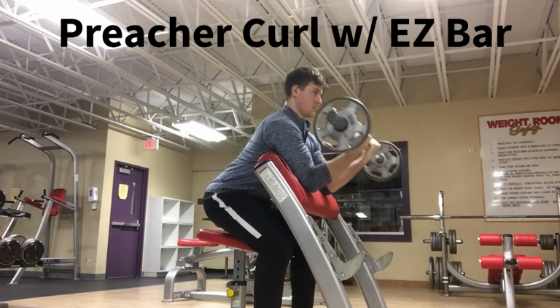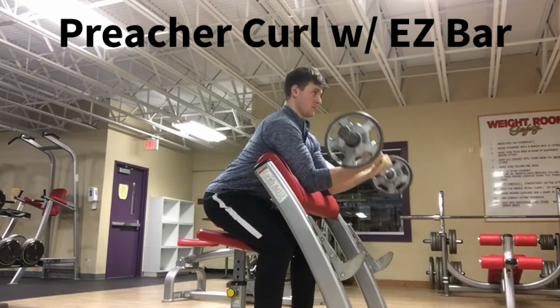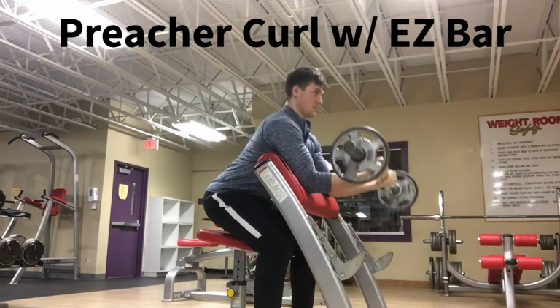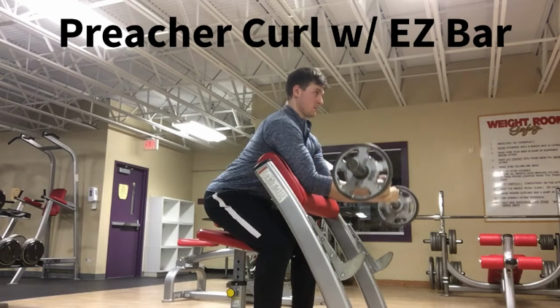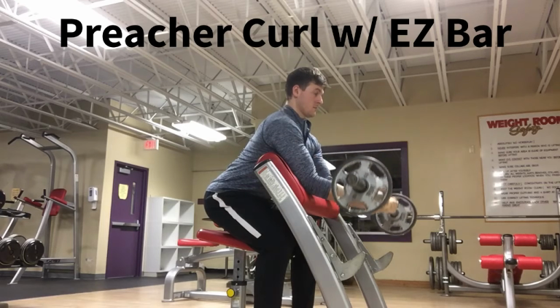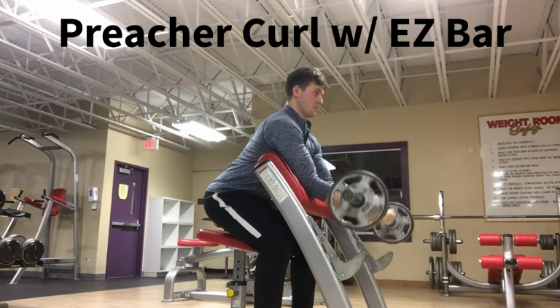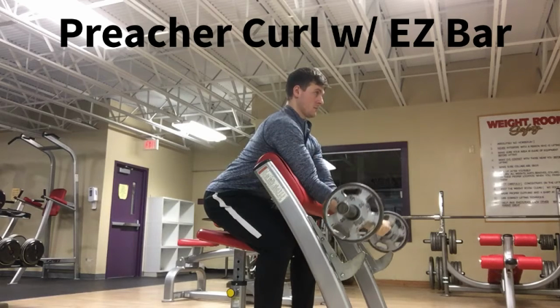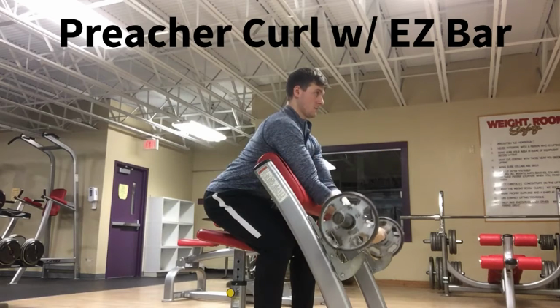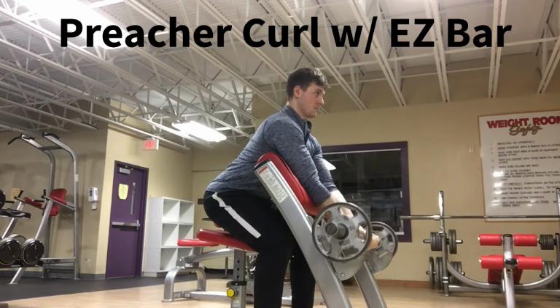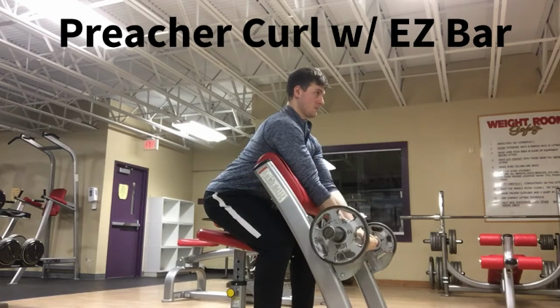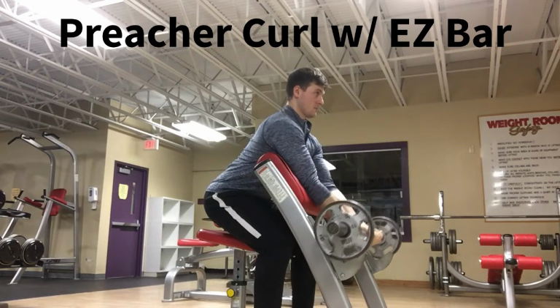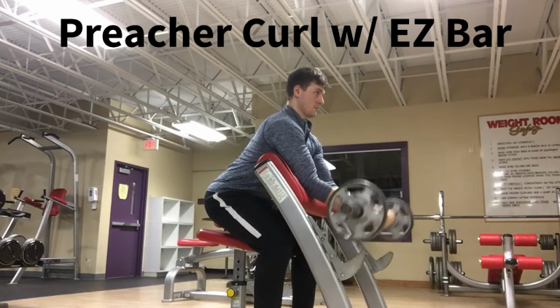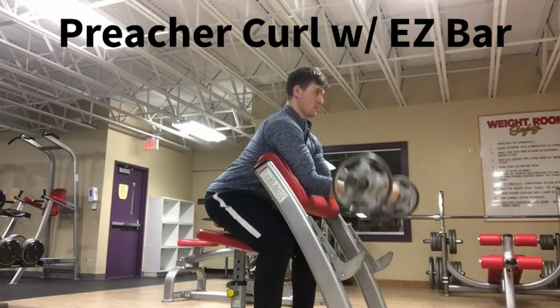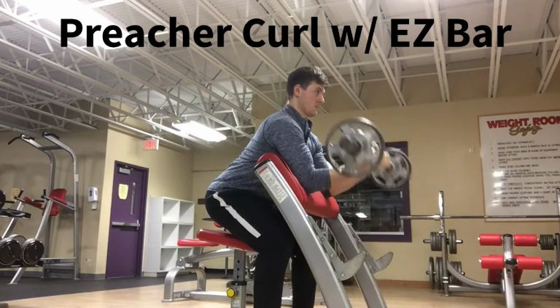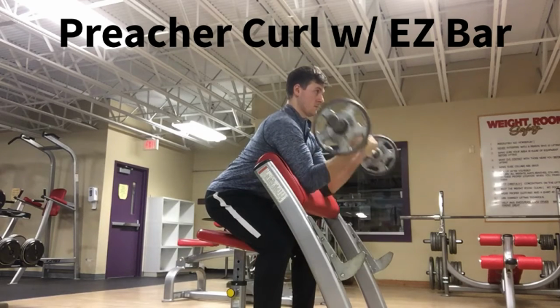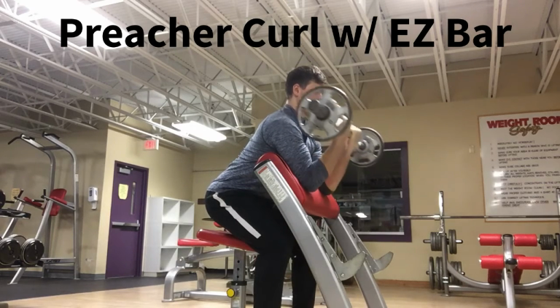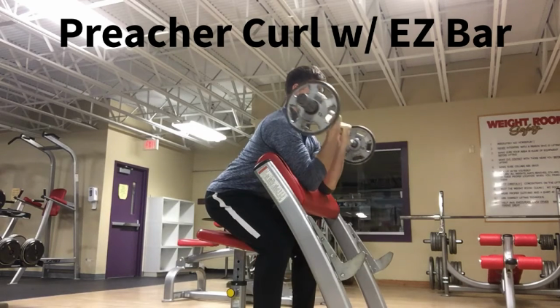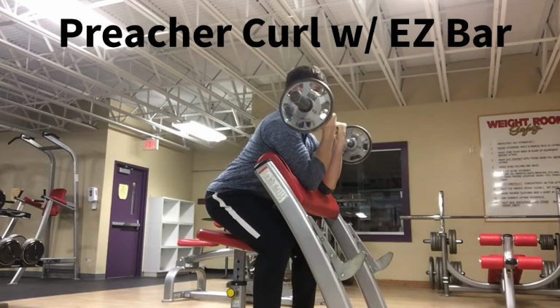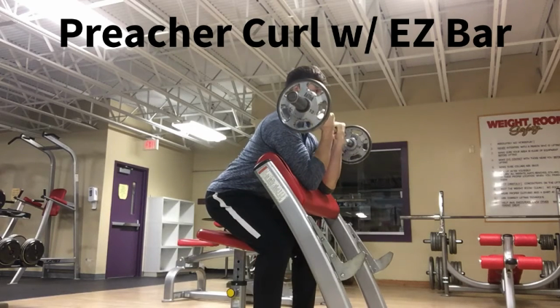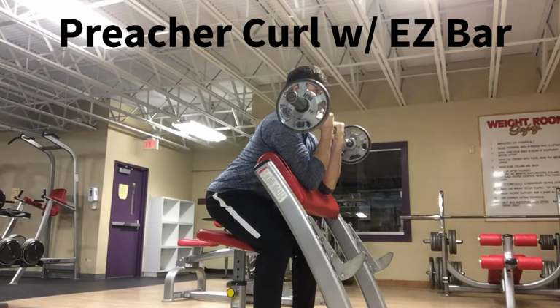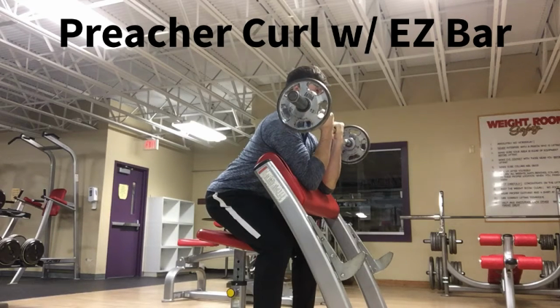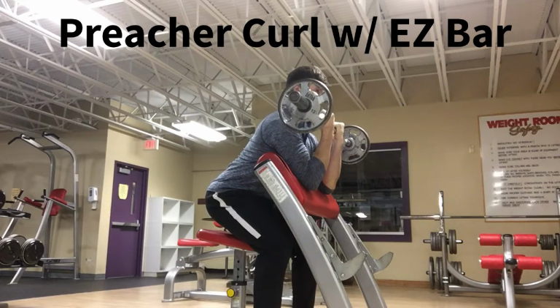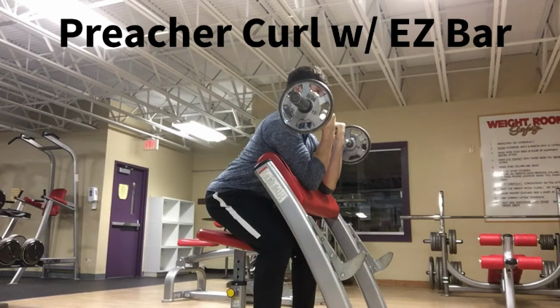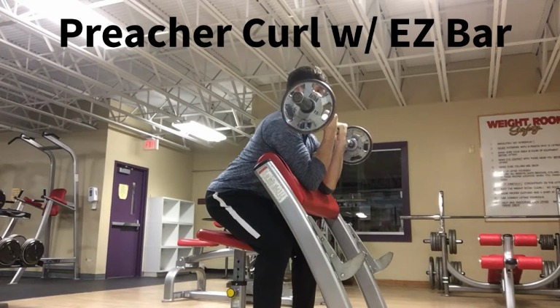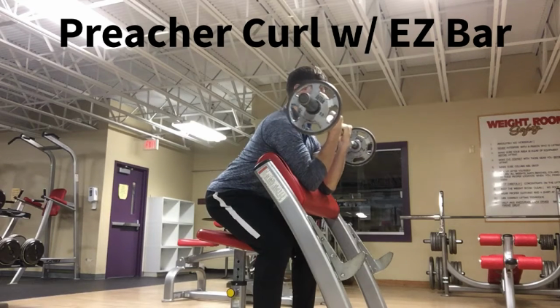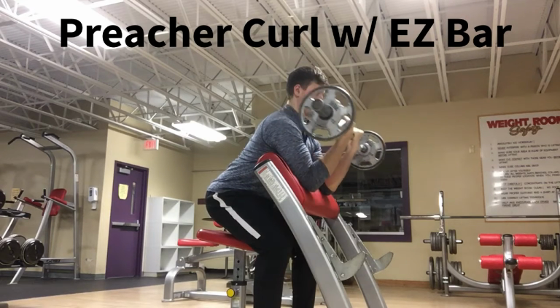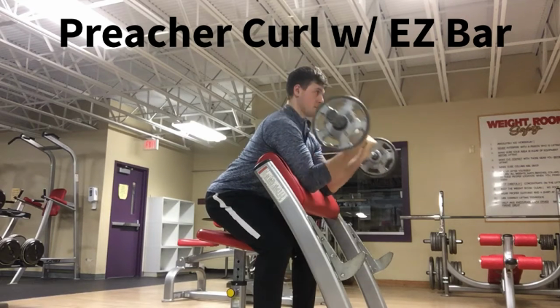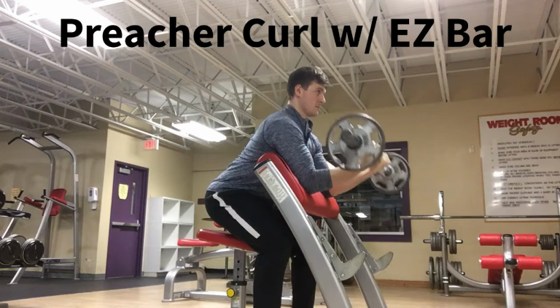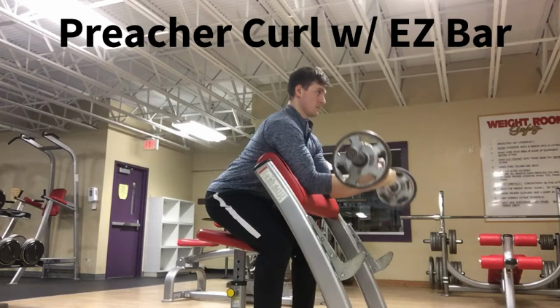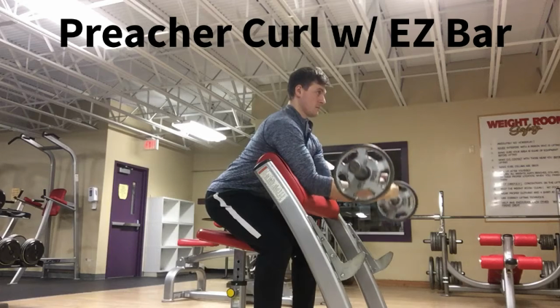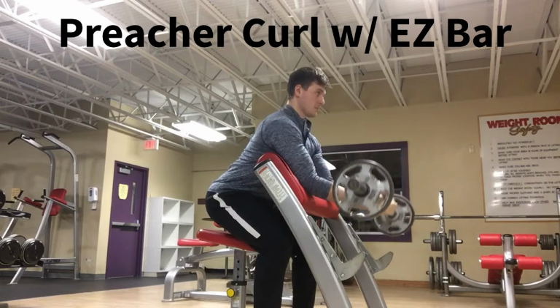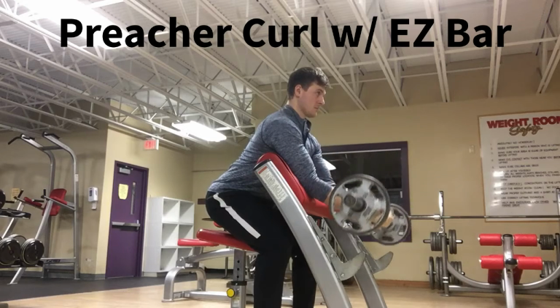For best results, maintain a strong body position to avoid any counter movements or imbalances.